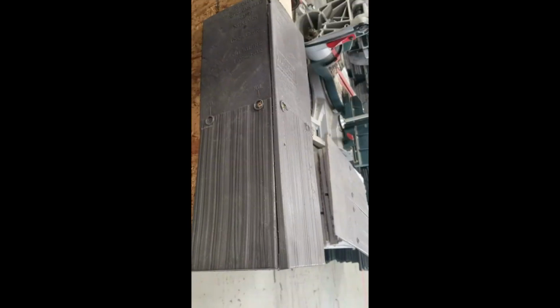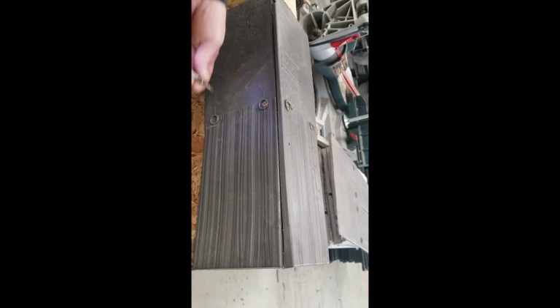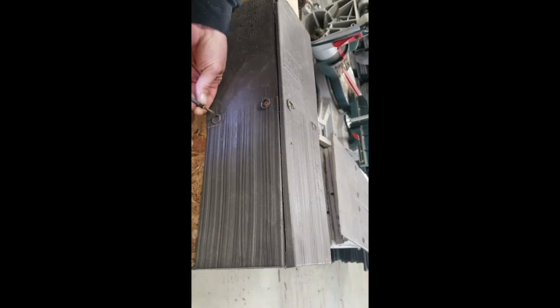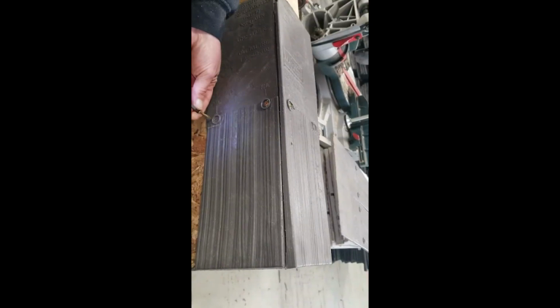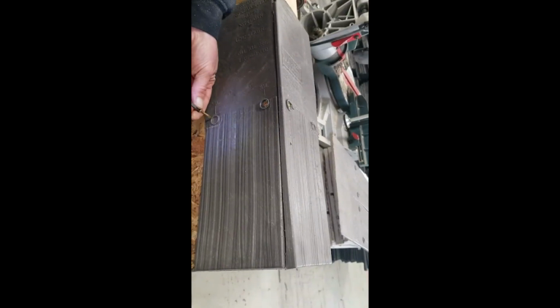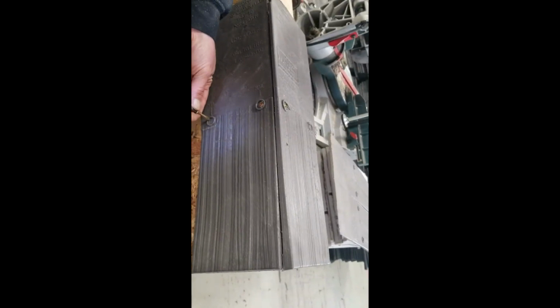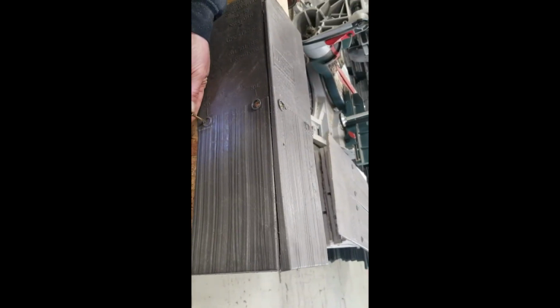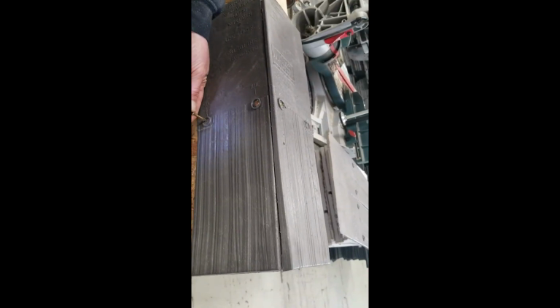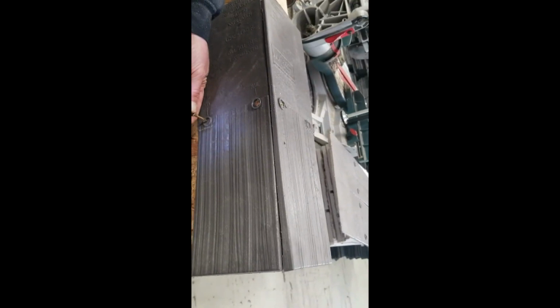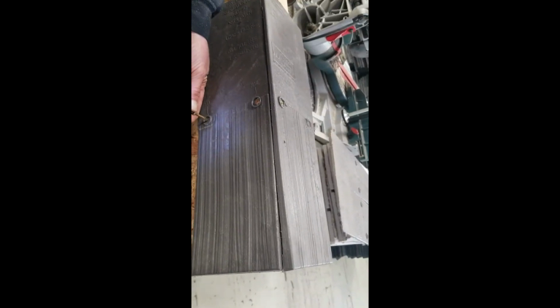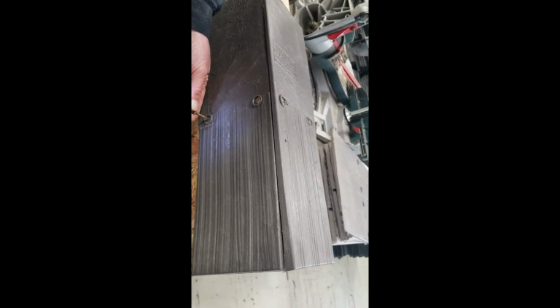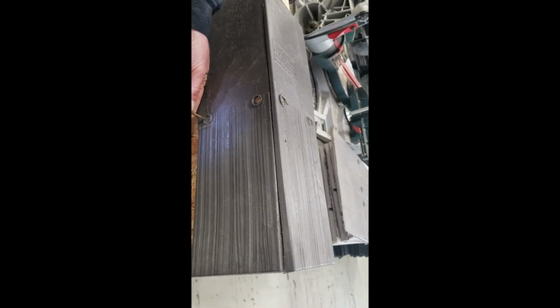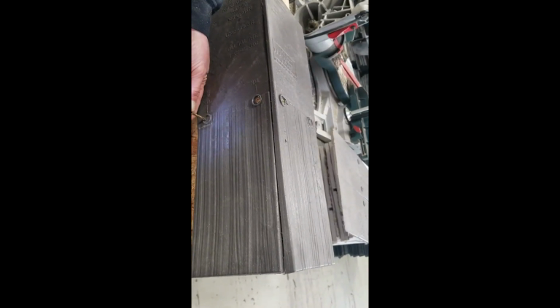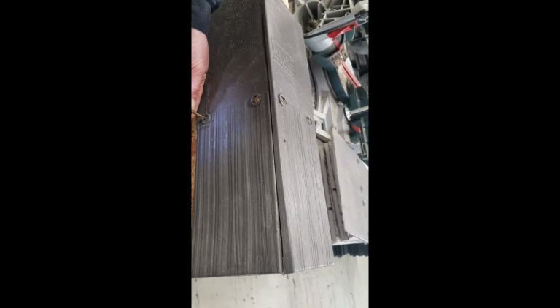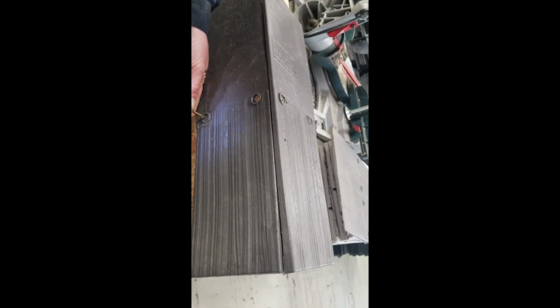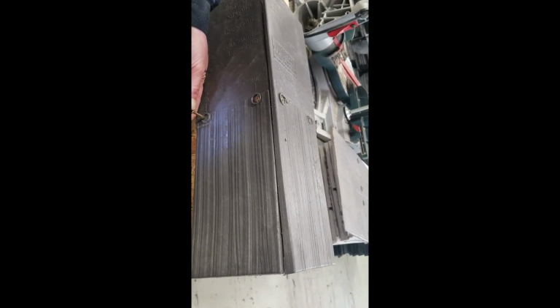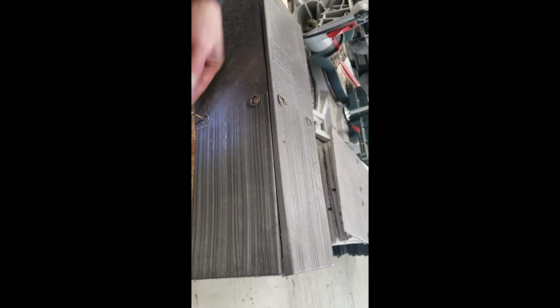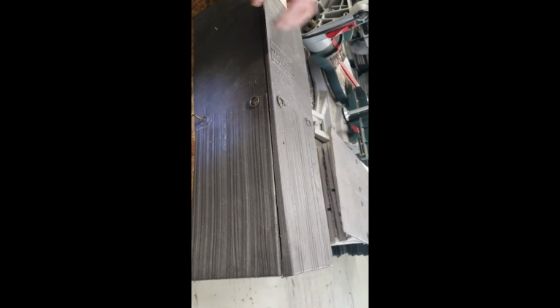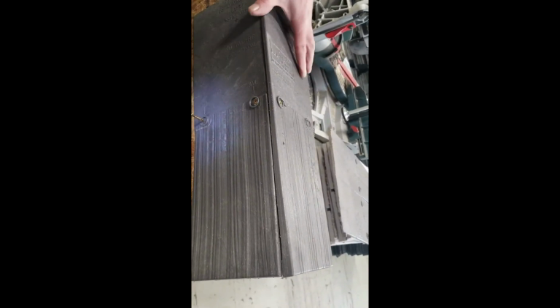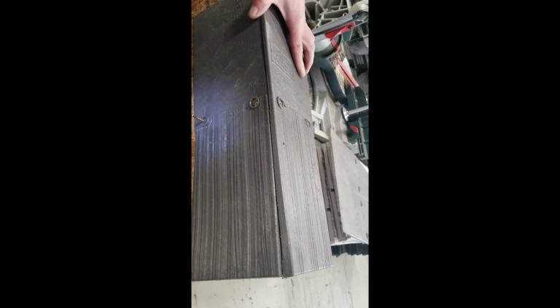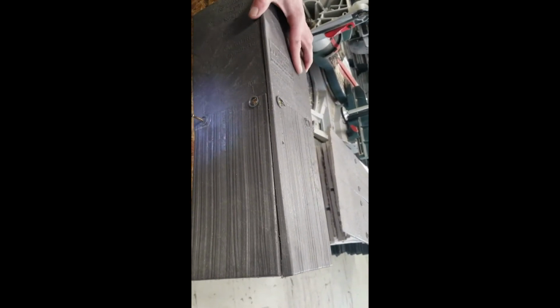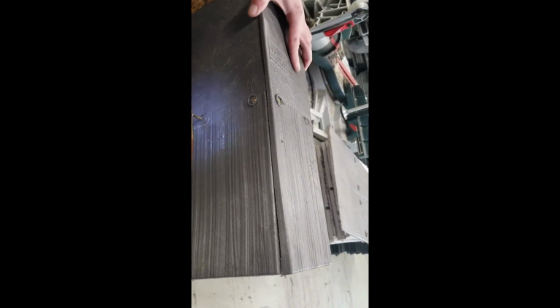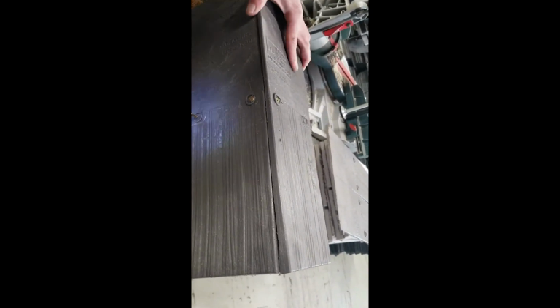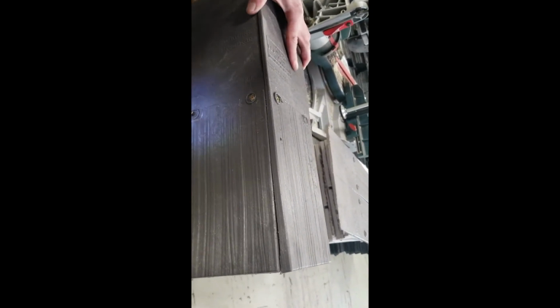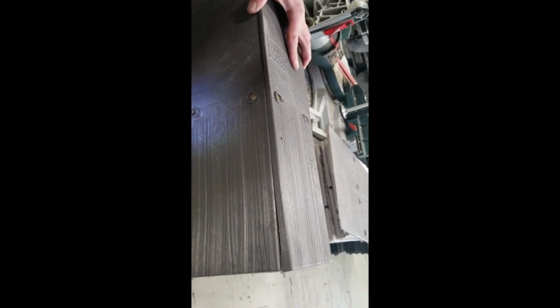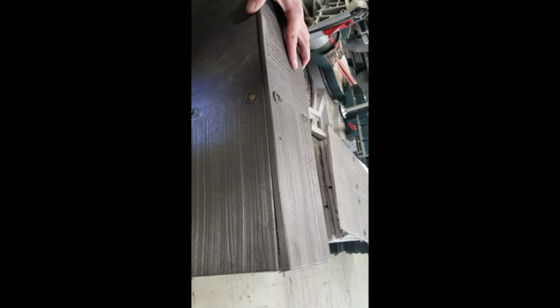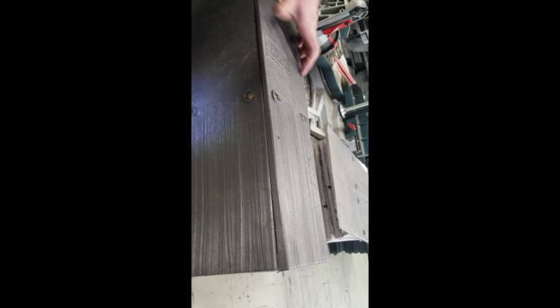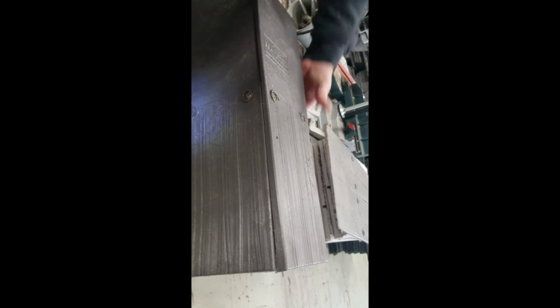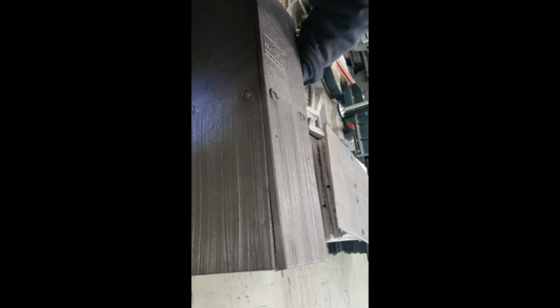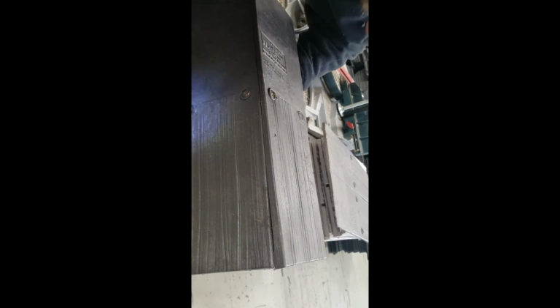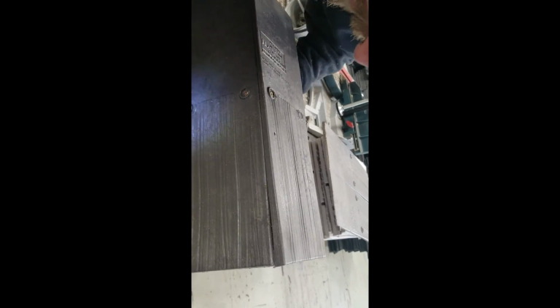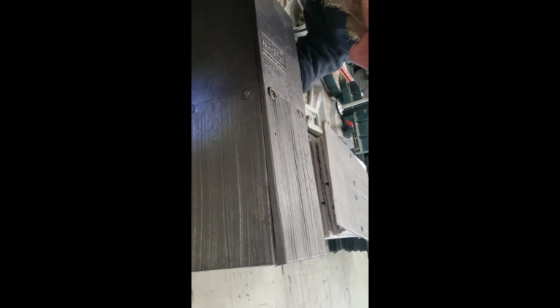In this case, it's being done on a 12-12 or 90-degree slope, but it's the same process for any slope.